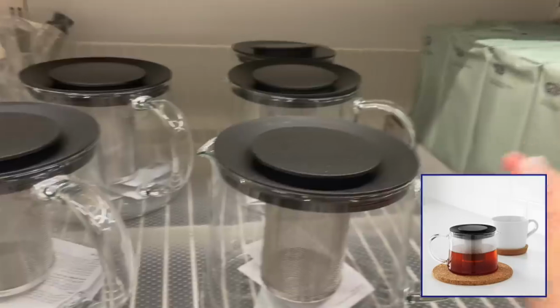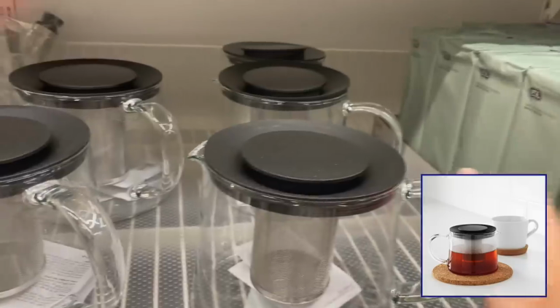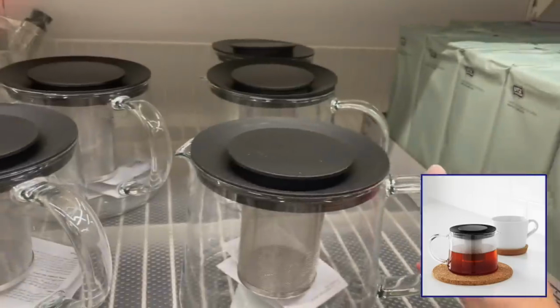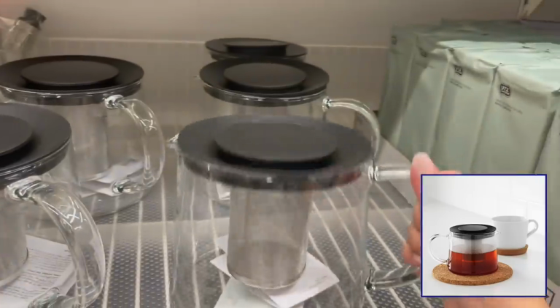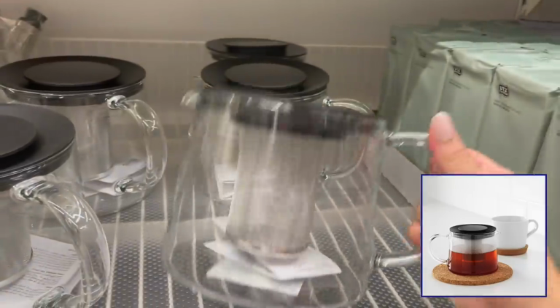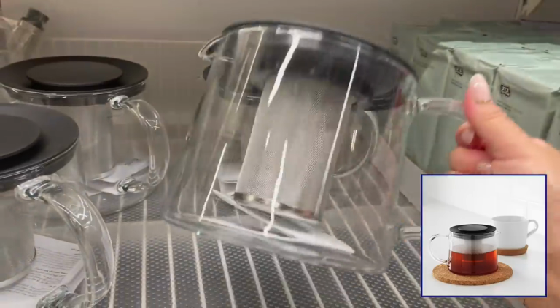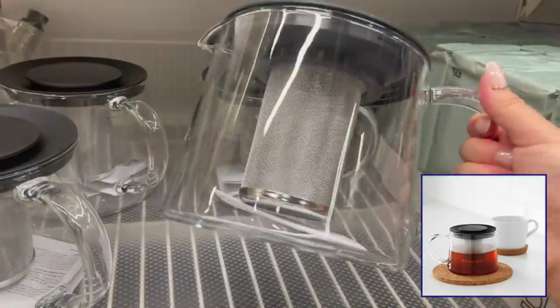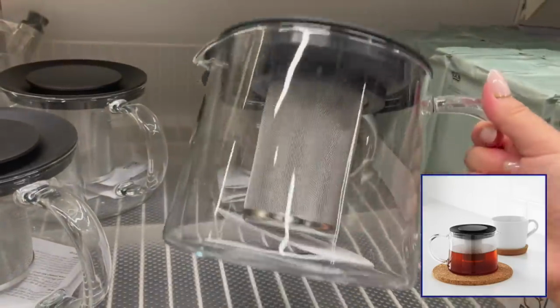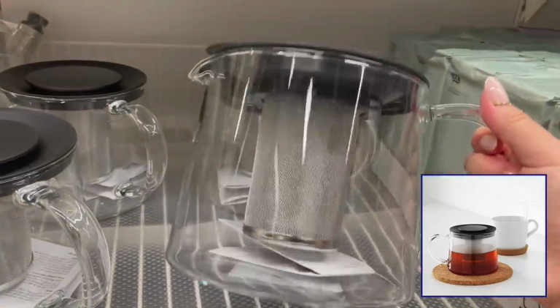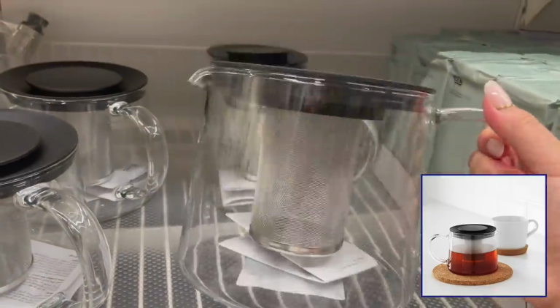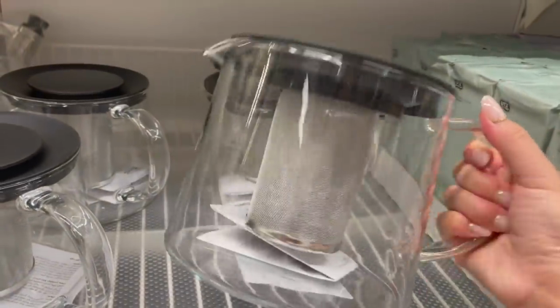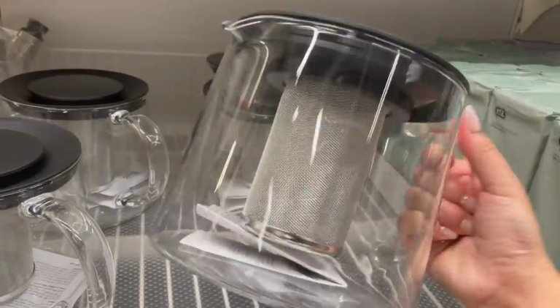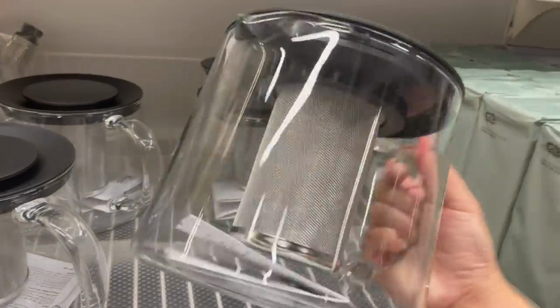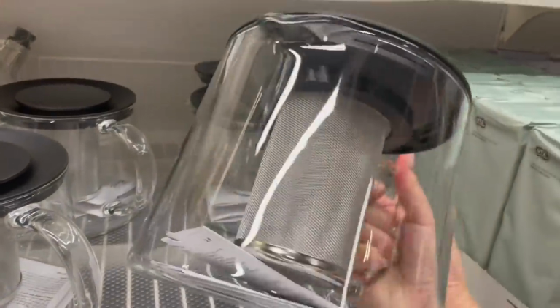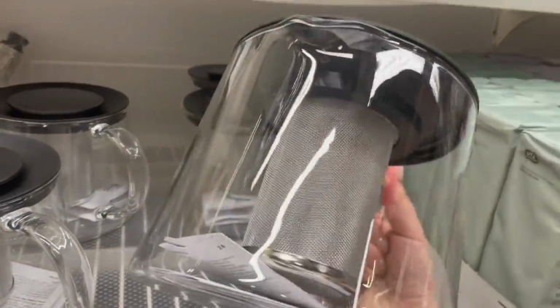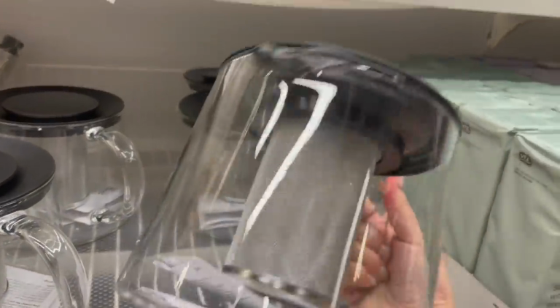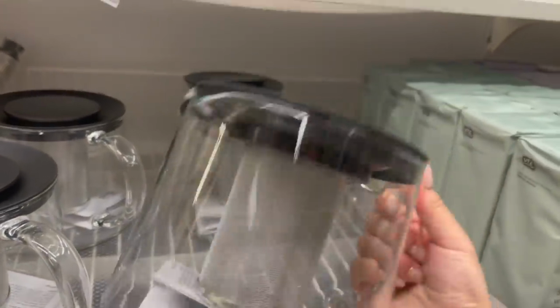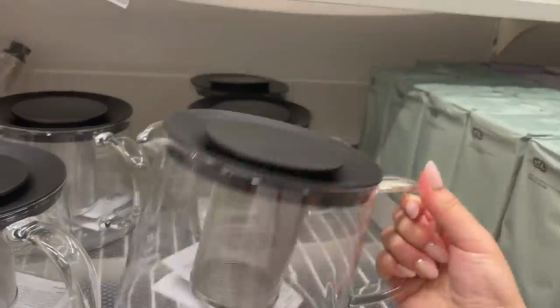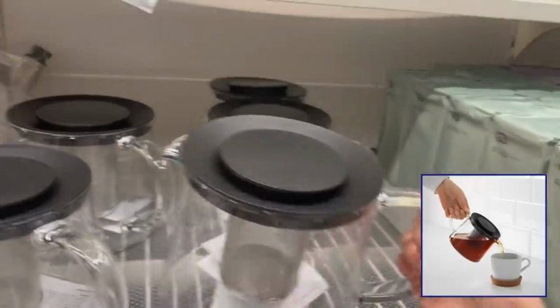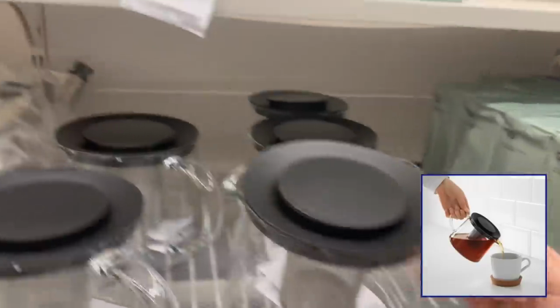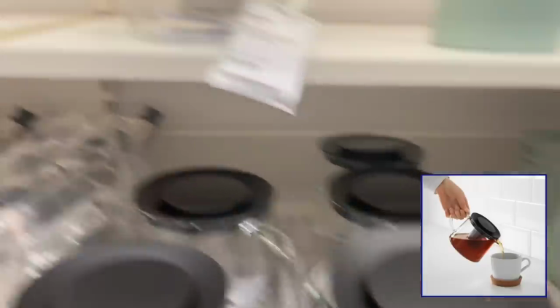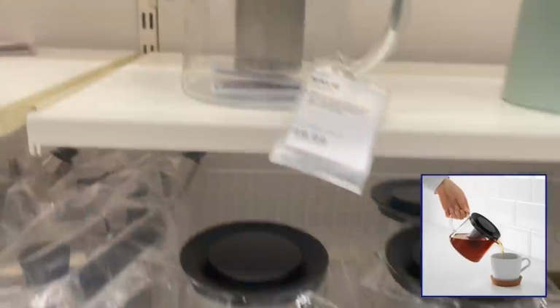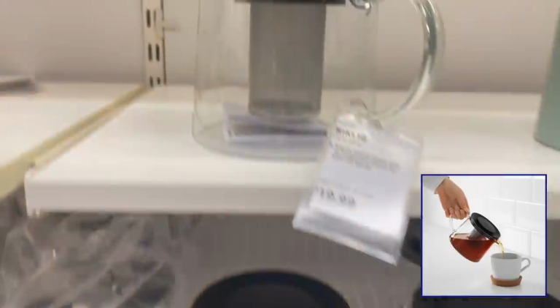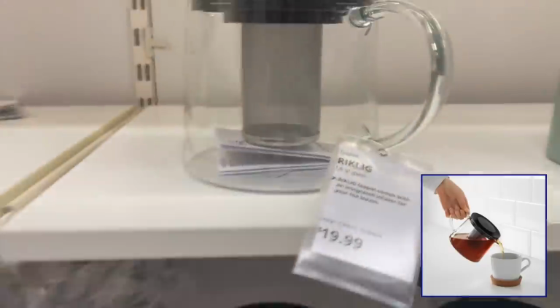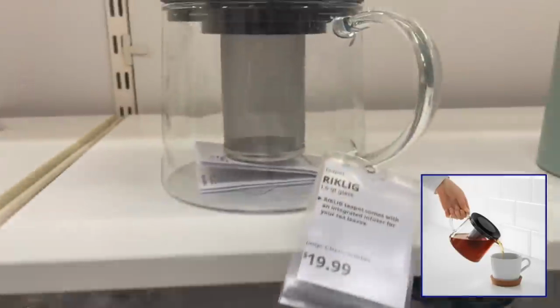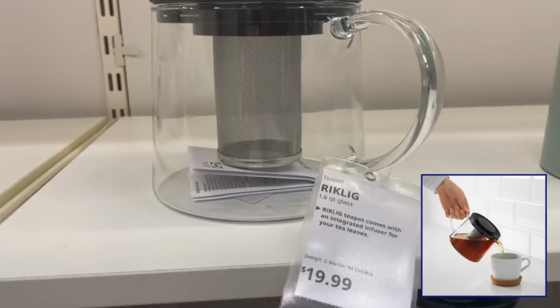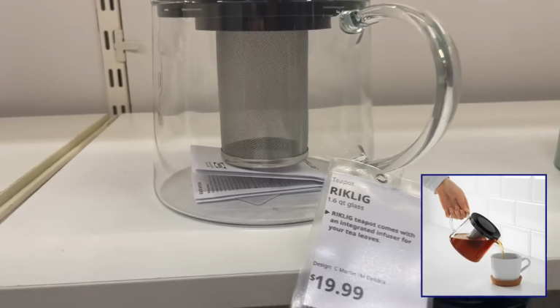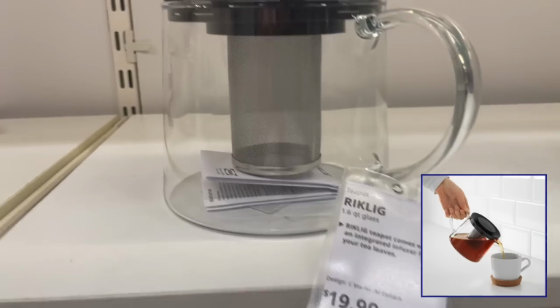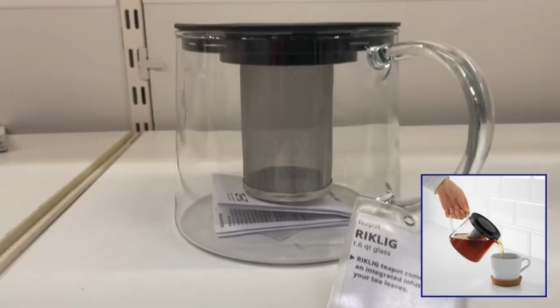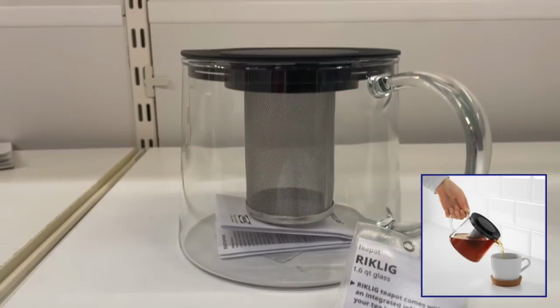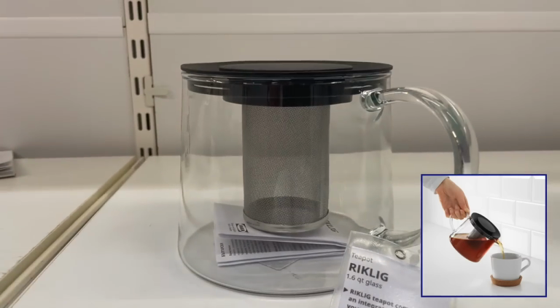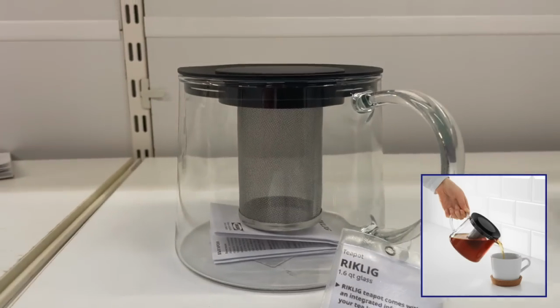Ikea also has this teapot with an integrated infuser for $19.99.